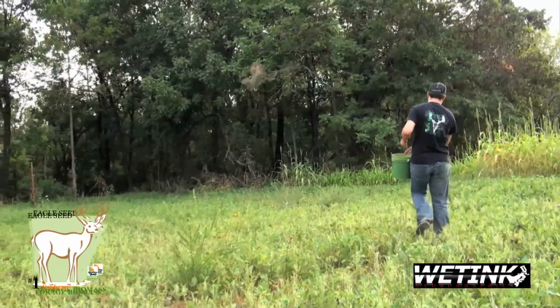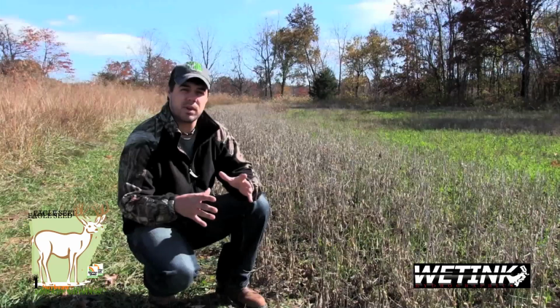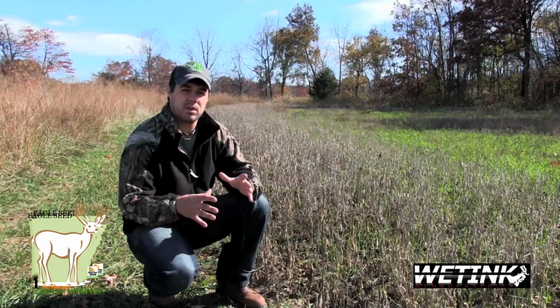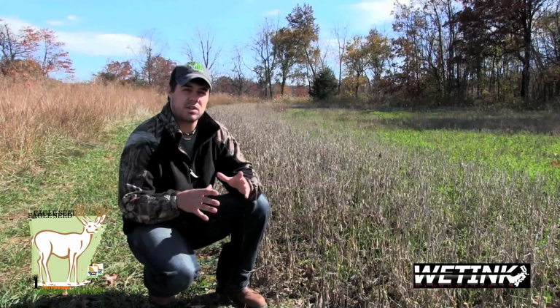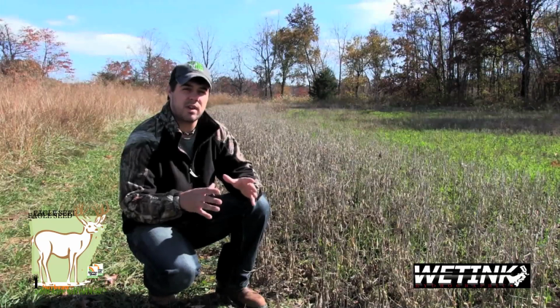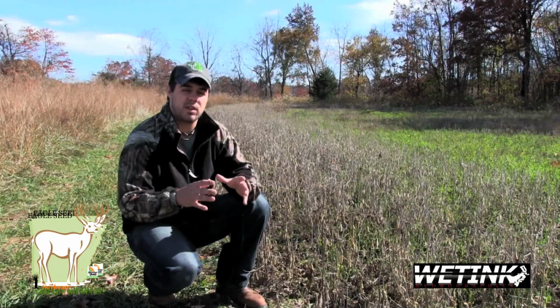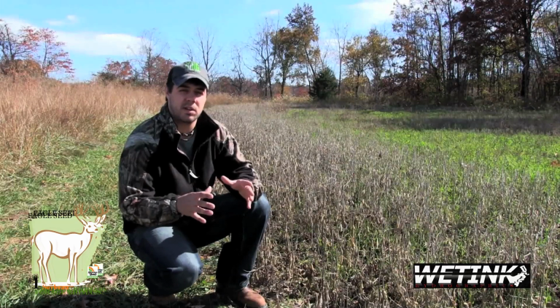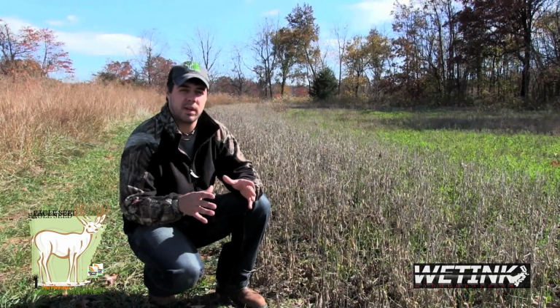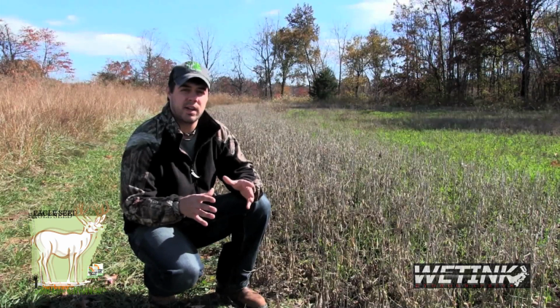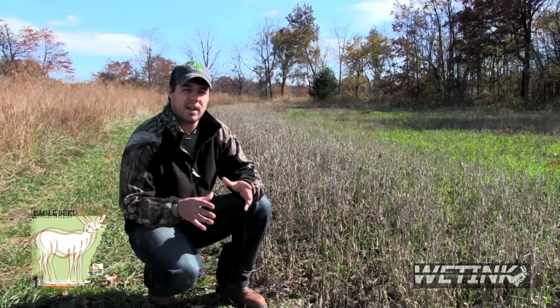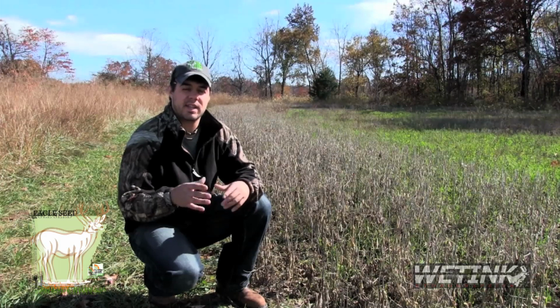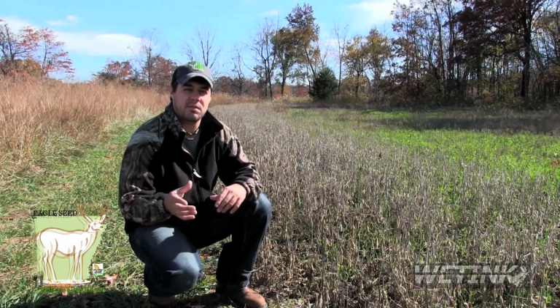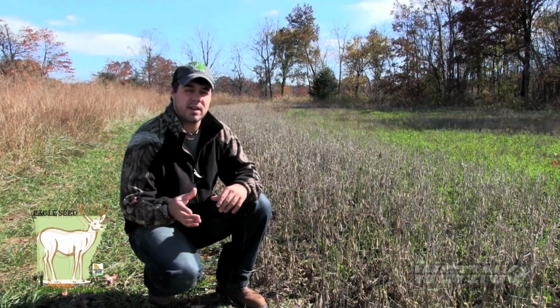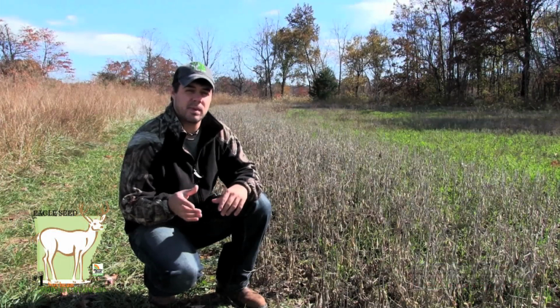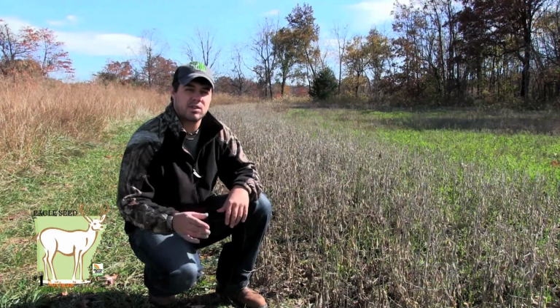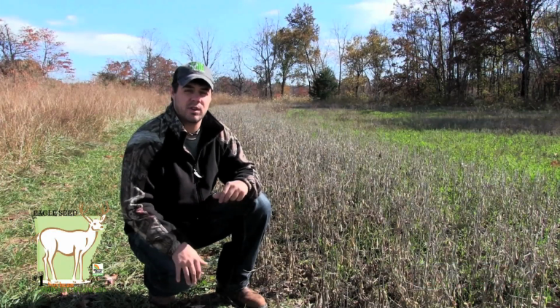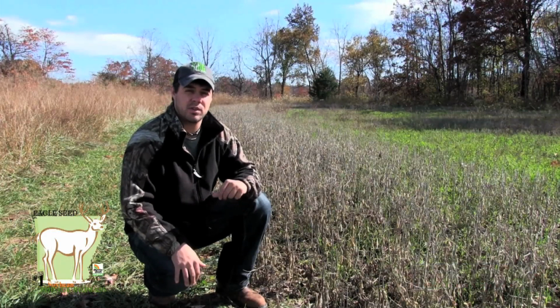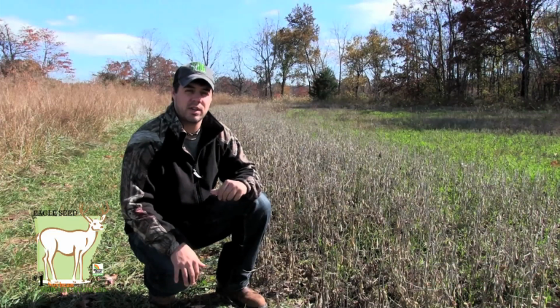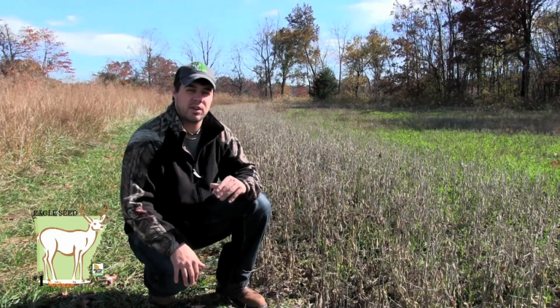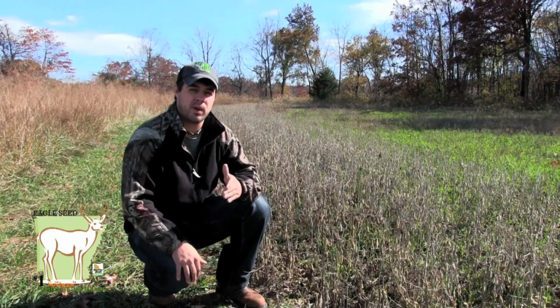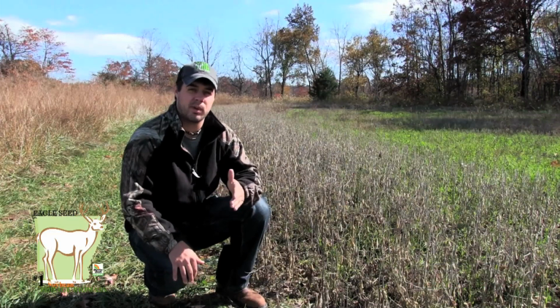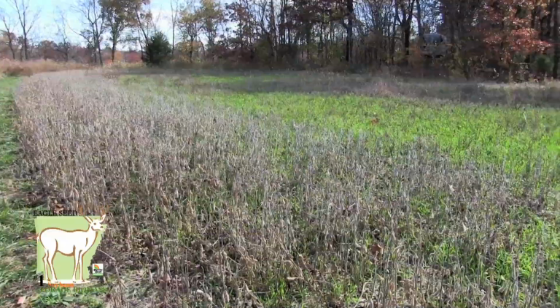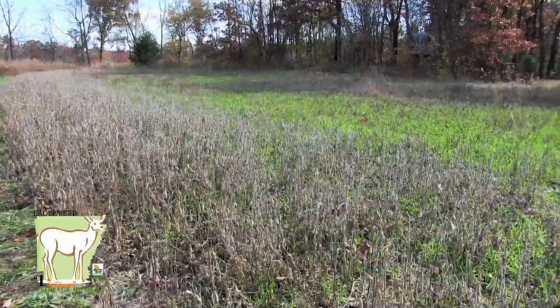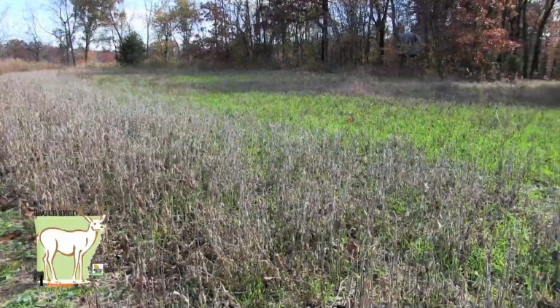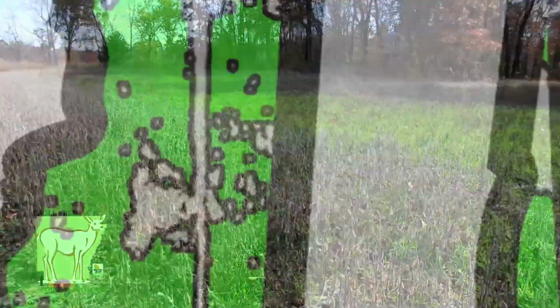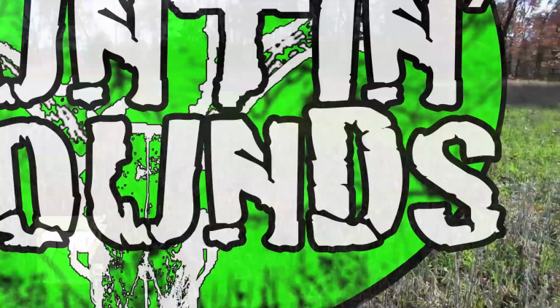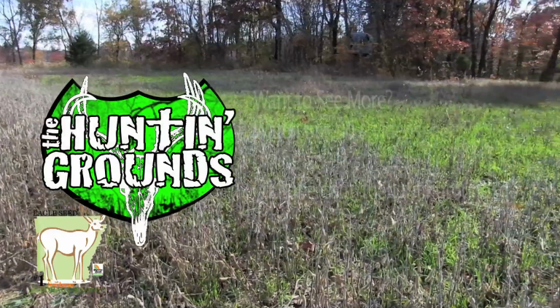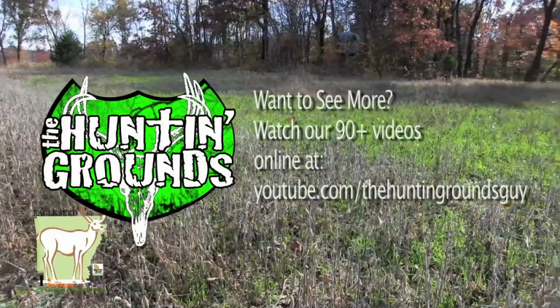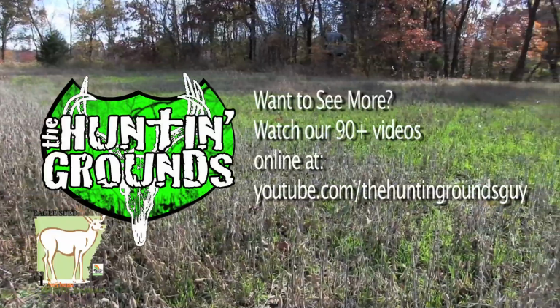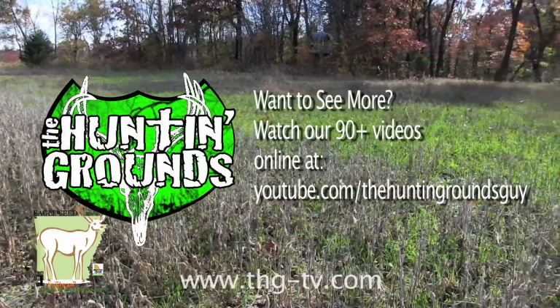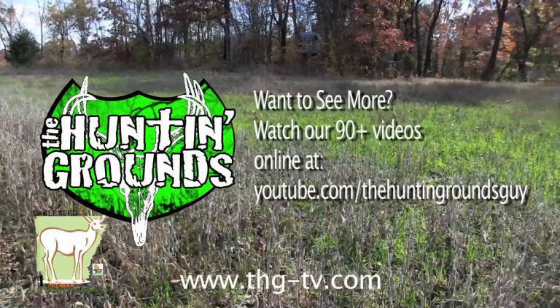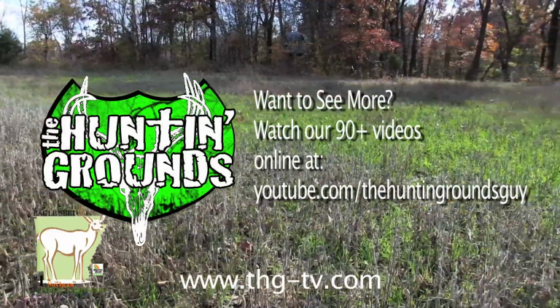Essentially what you're doing is you're never cleaning the plate. That's a key factor in making sure you hold your deer on your property year-round, whether it be a big property or a small property.